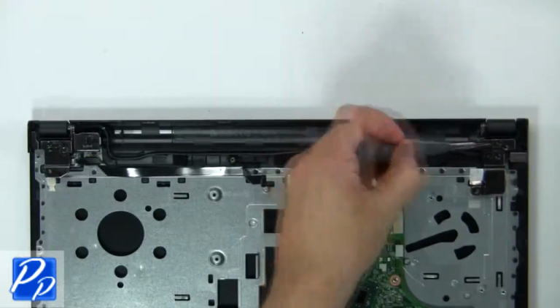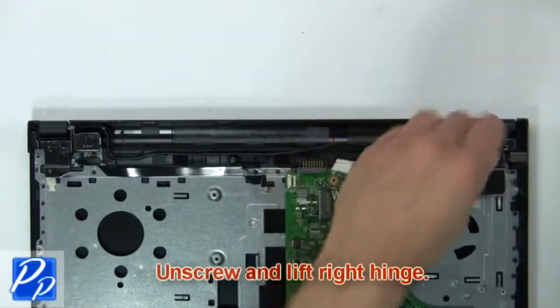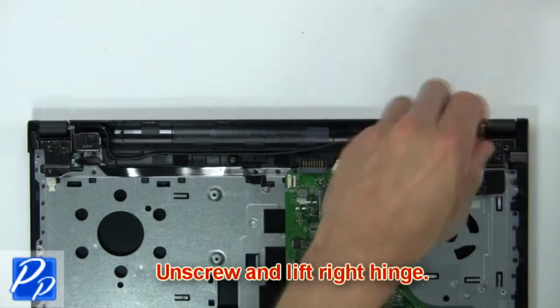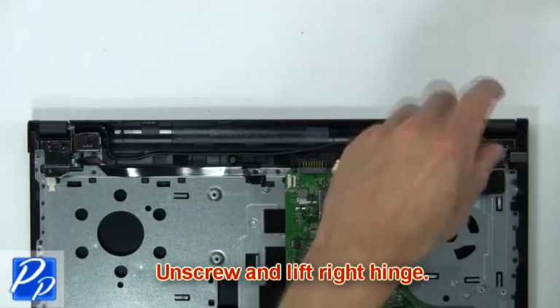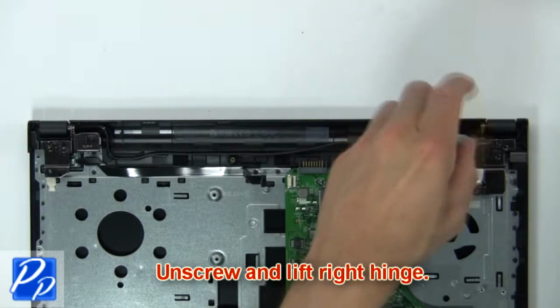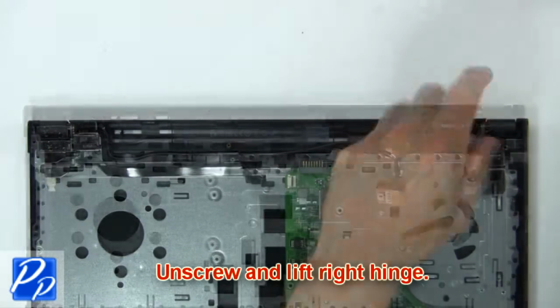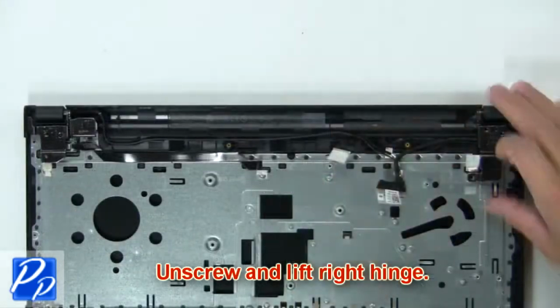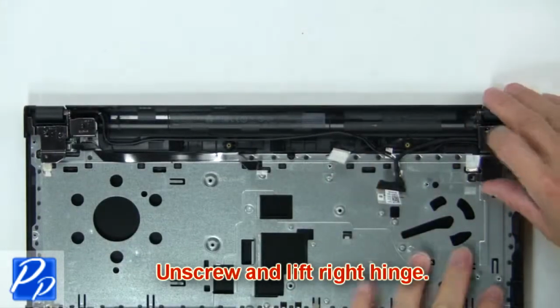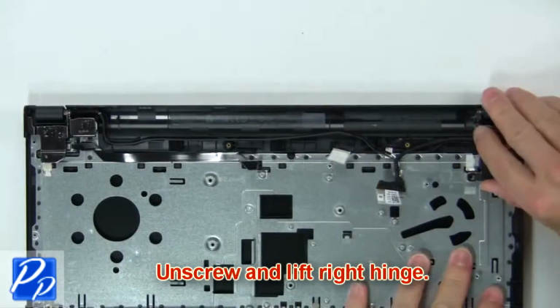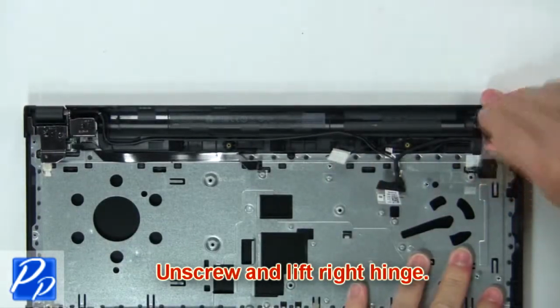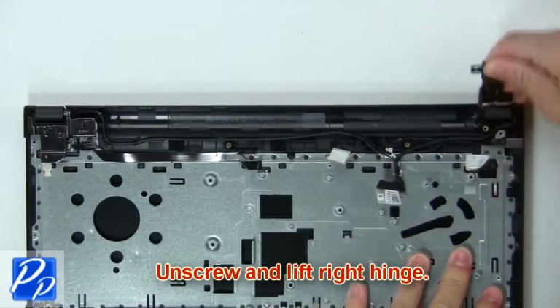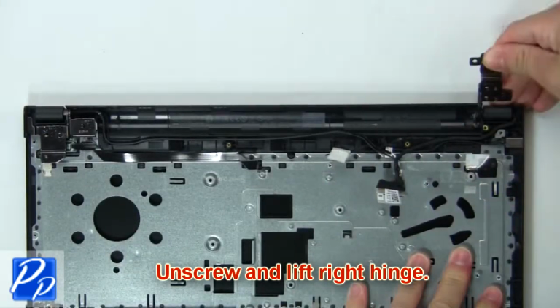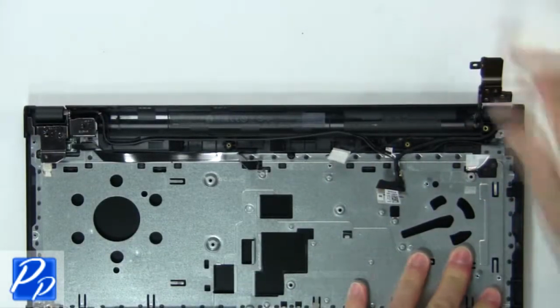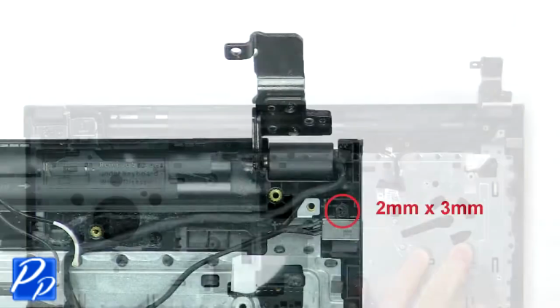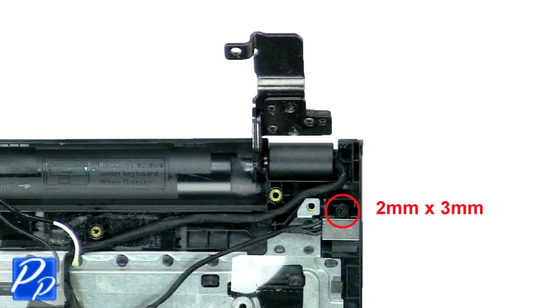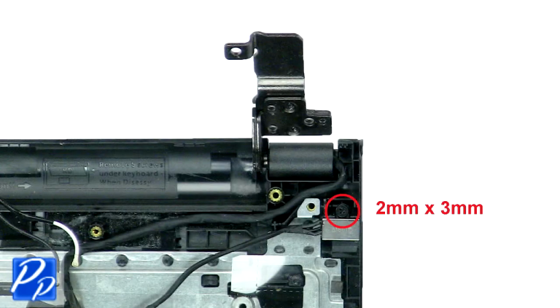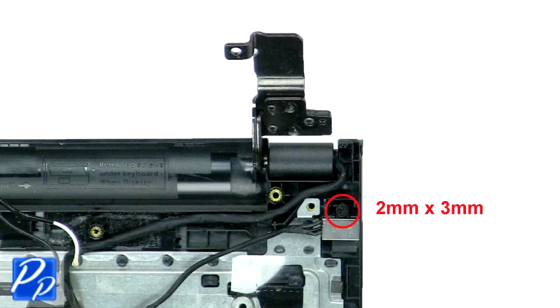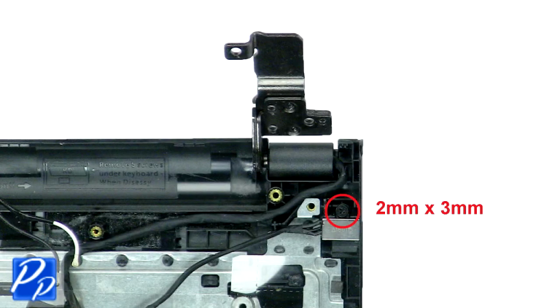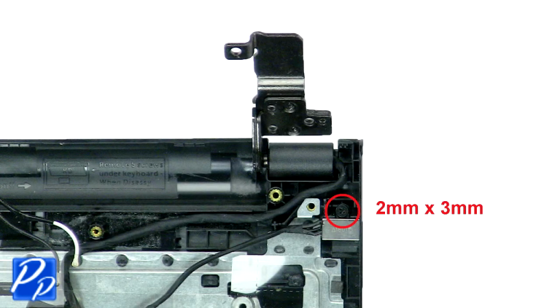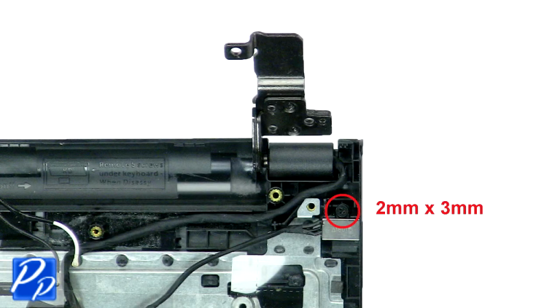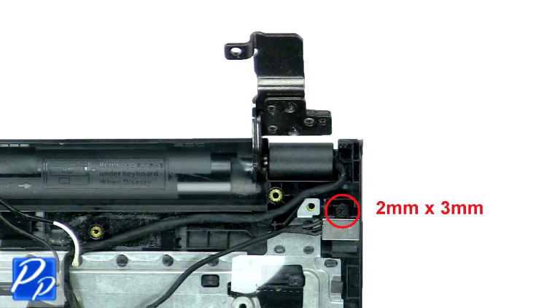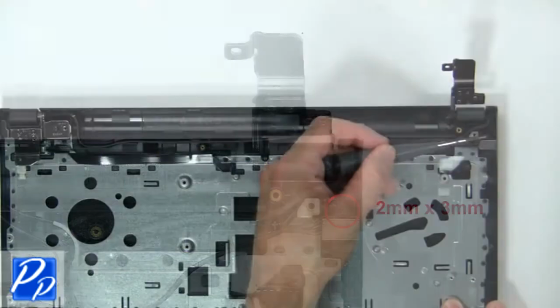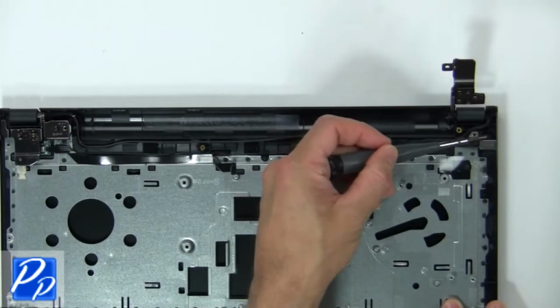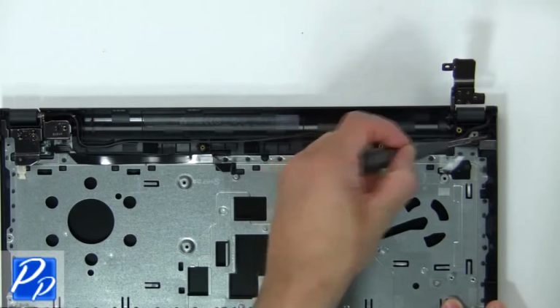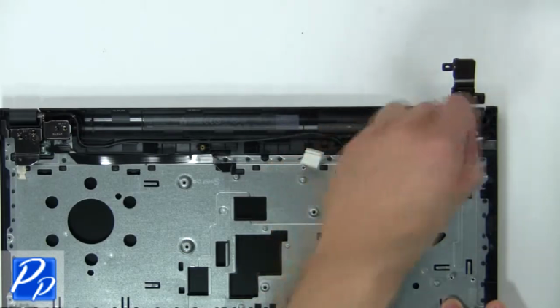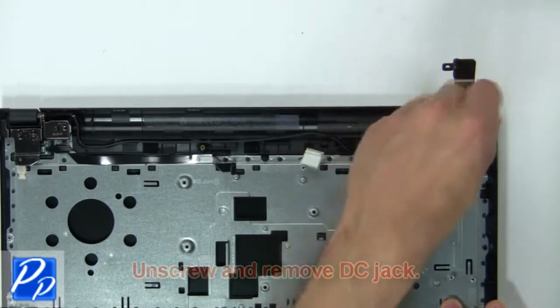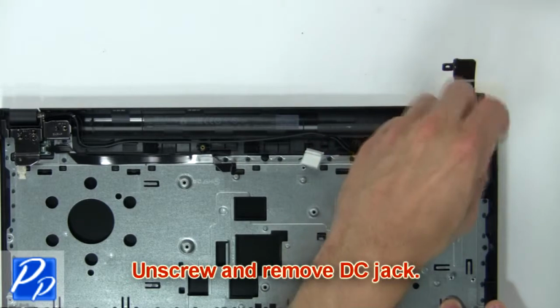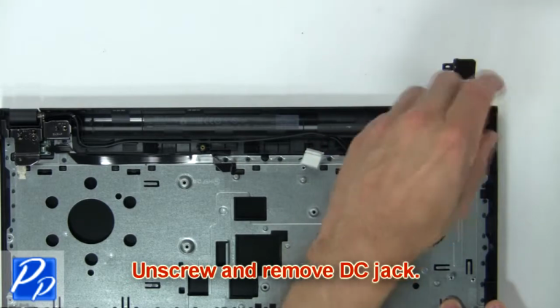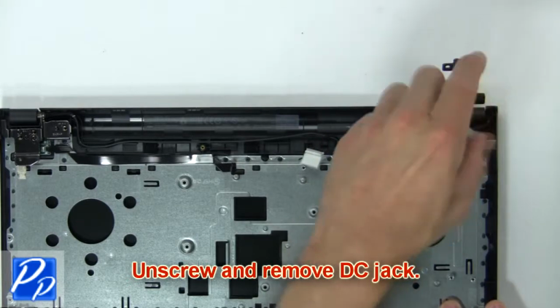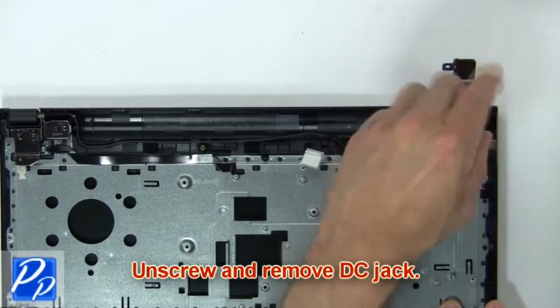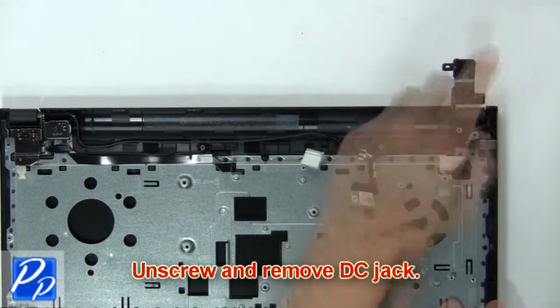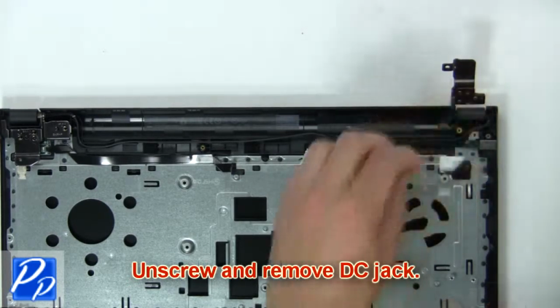Now unscrew and lift the right hinge. Now unscrew and remove the DC jack.